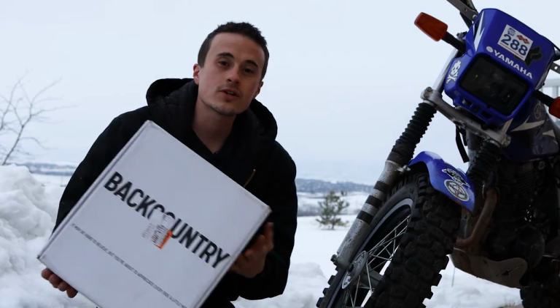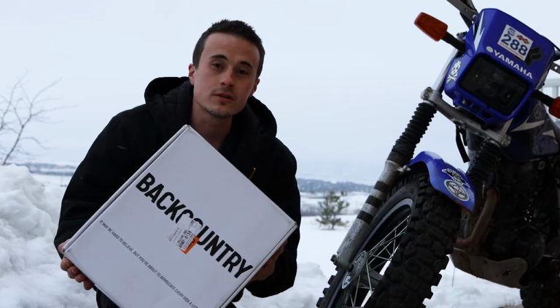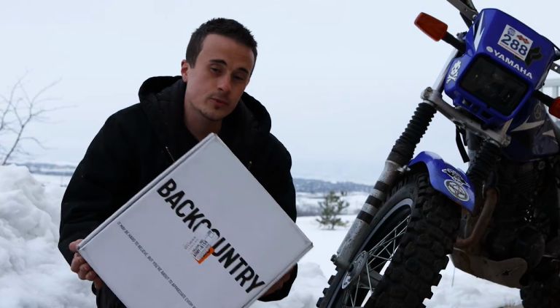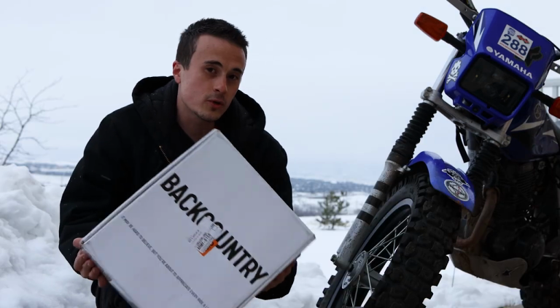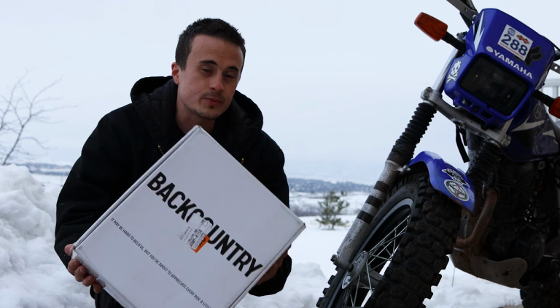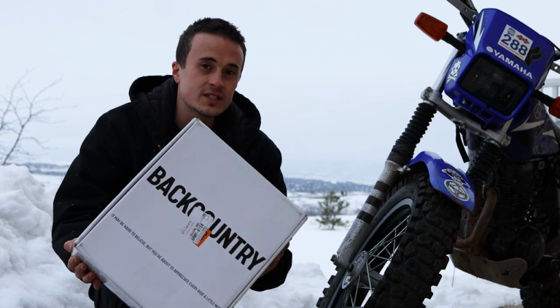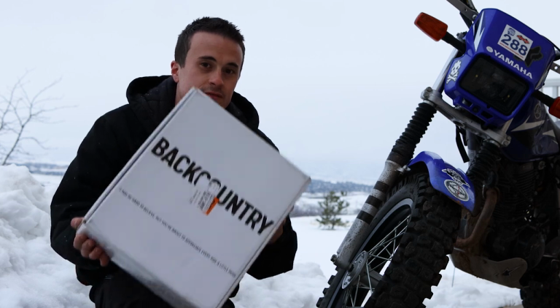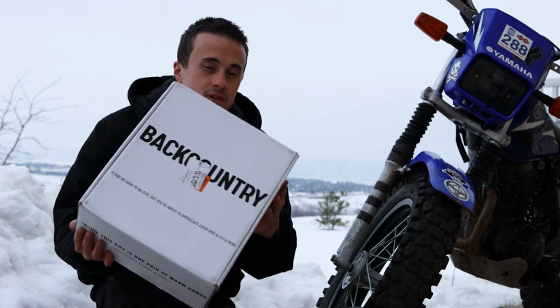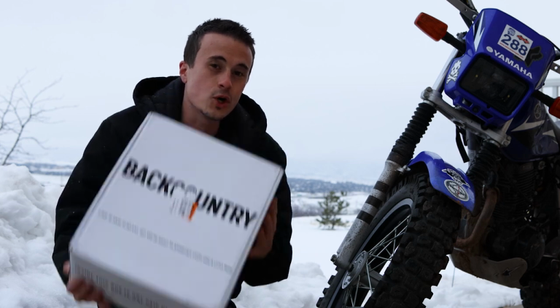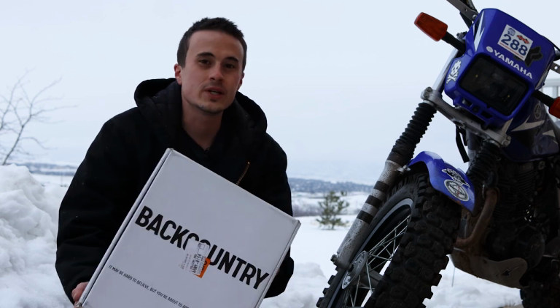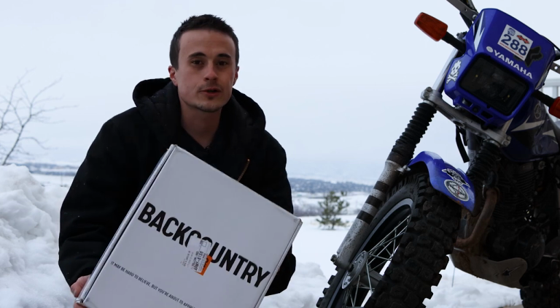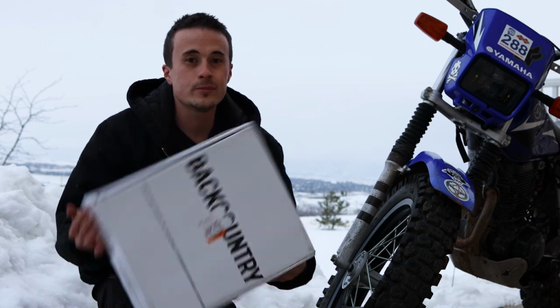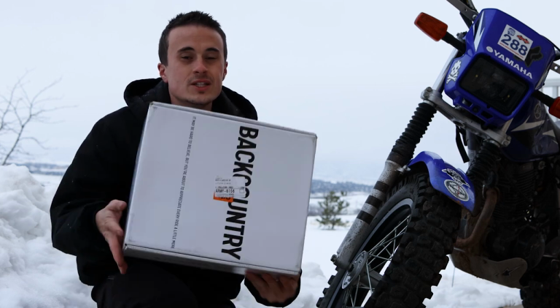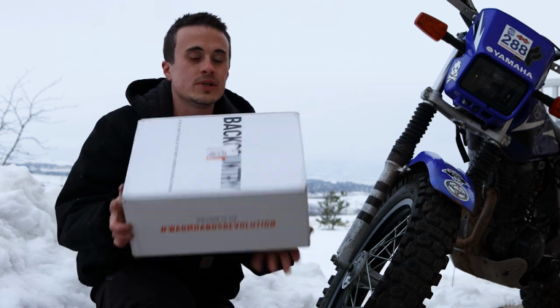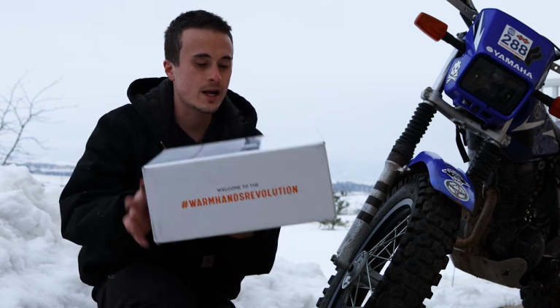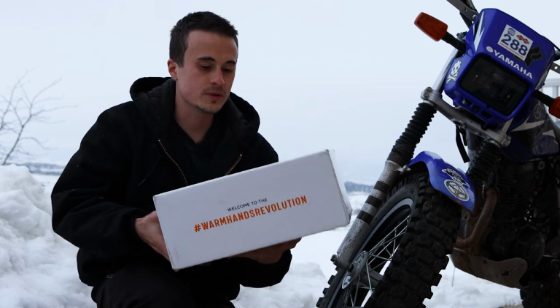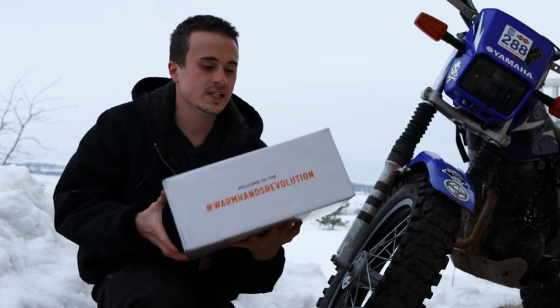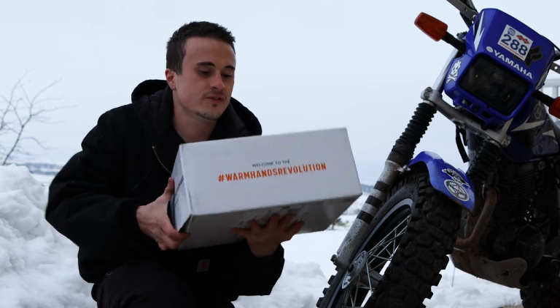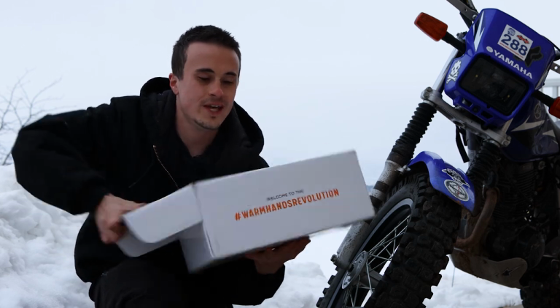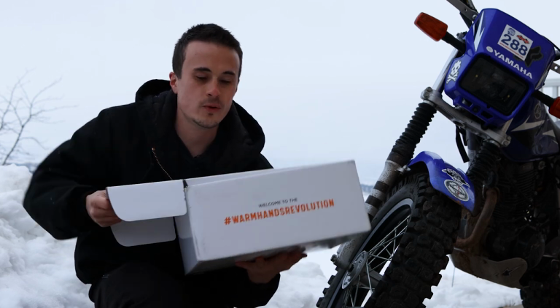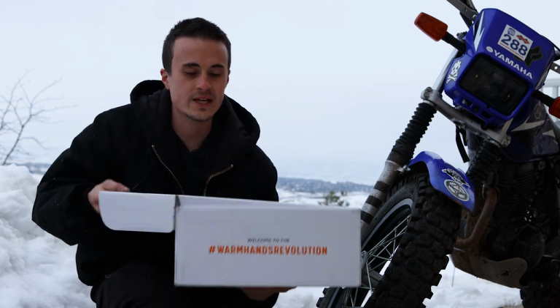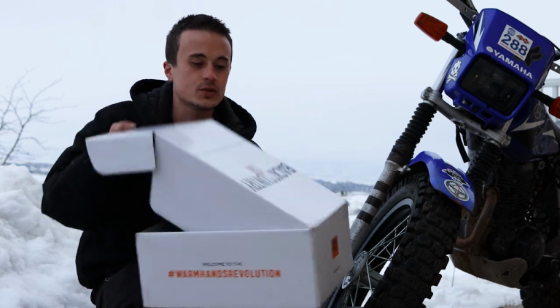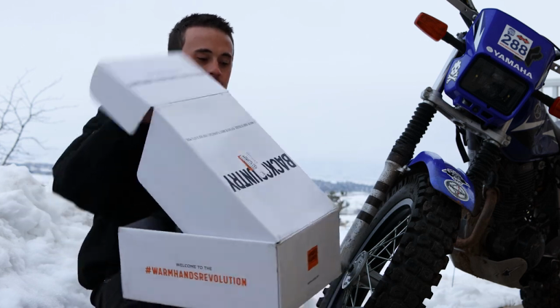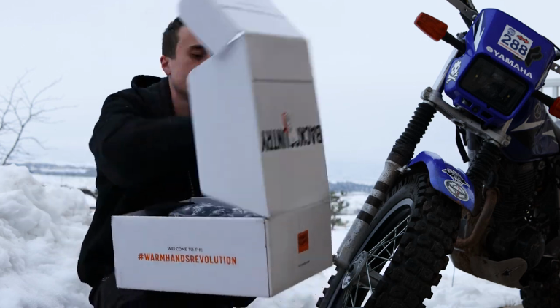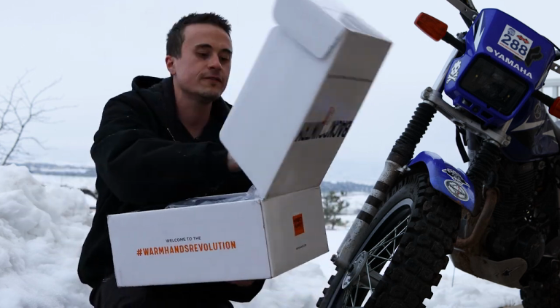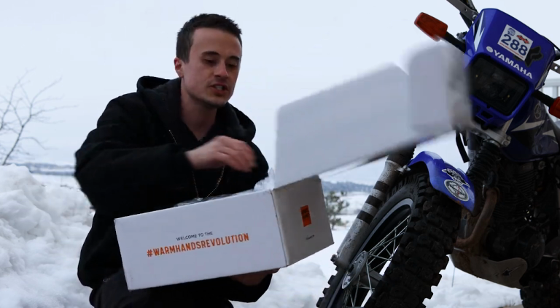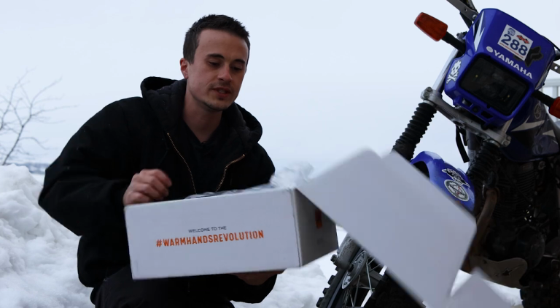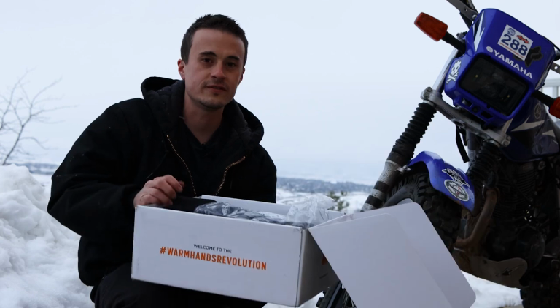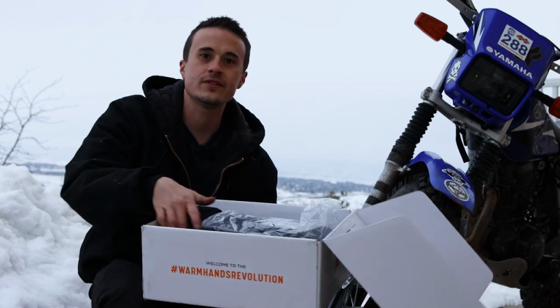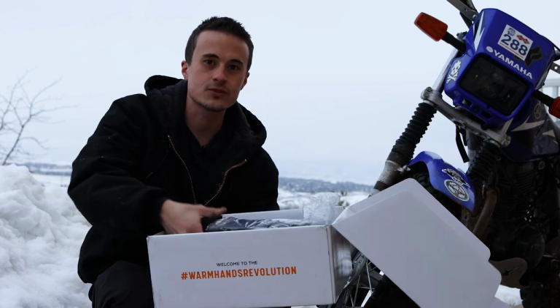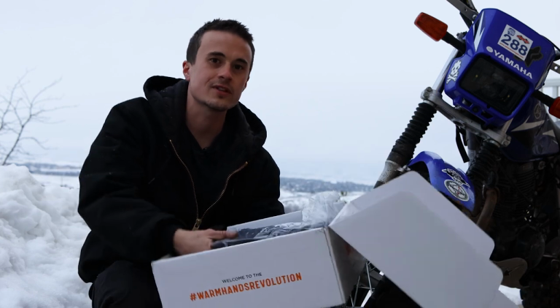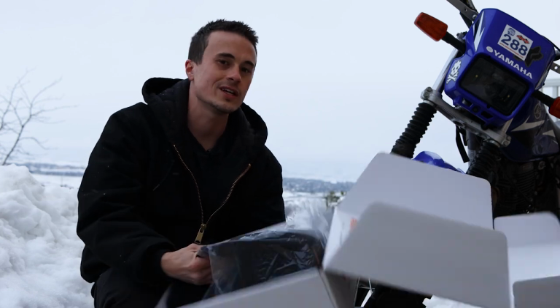These are a little bit more expensive than the OBR grip mitts, but I believe Hippo Hands were the first to invent this sort of thing.